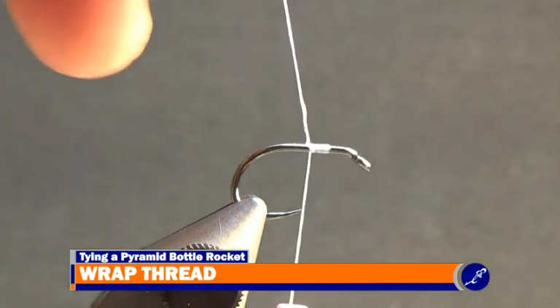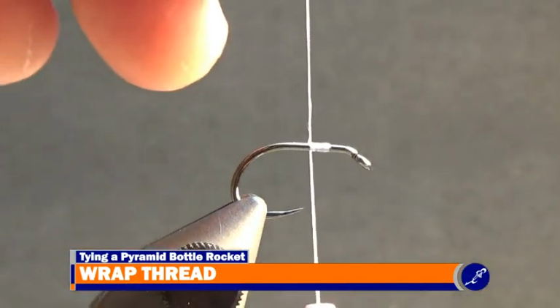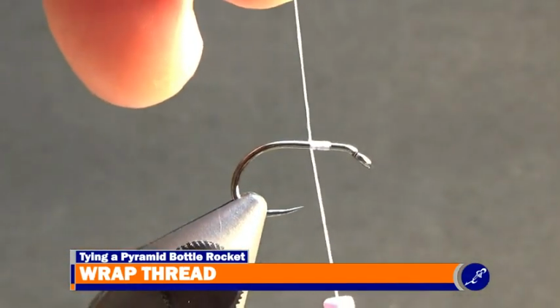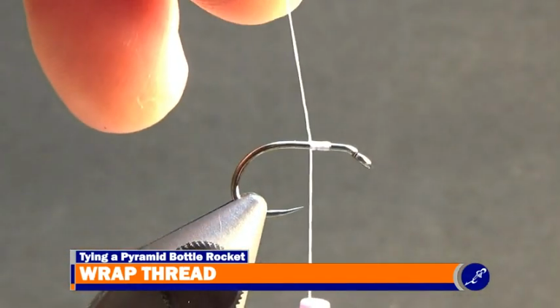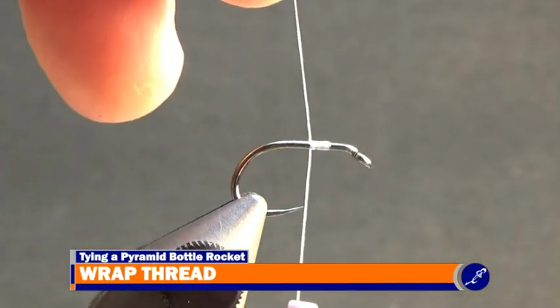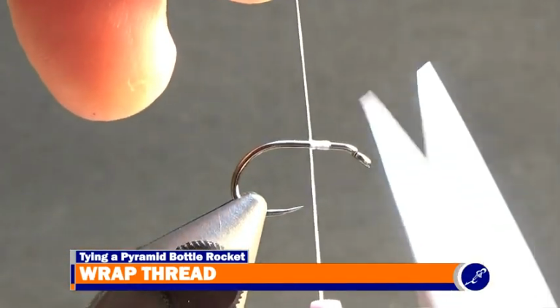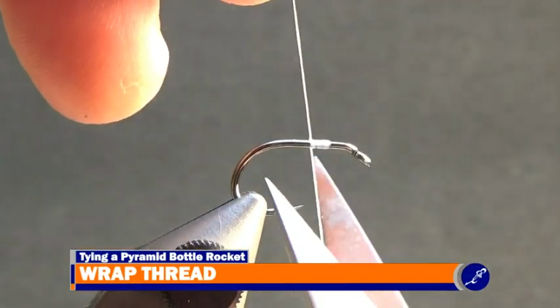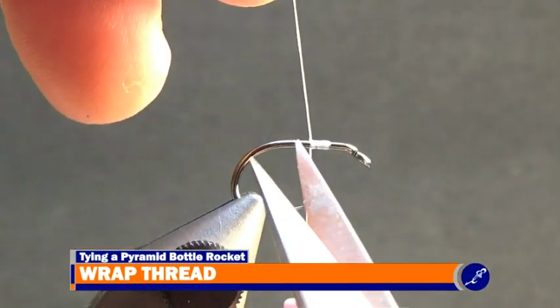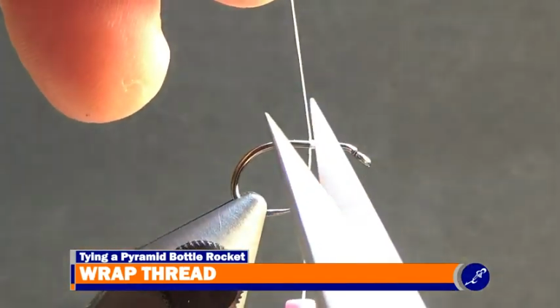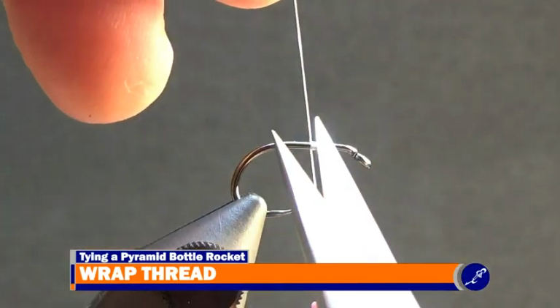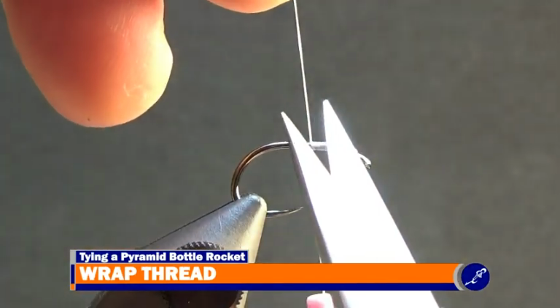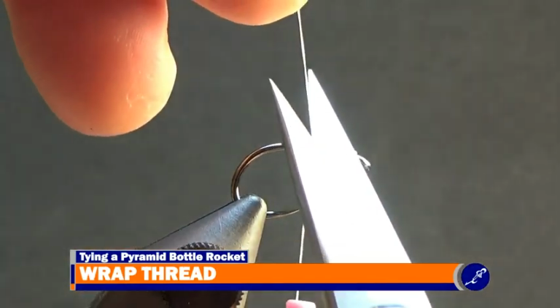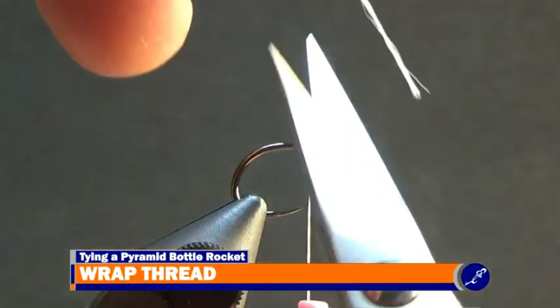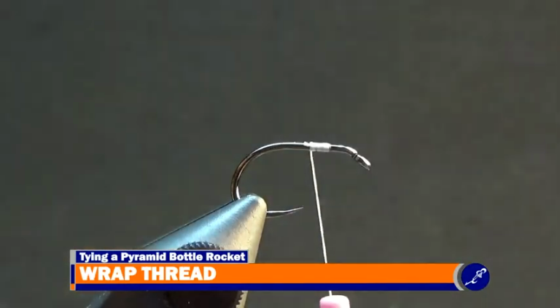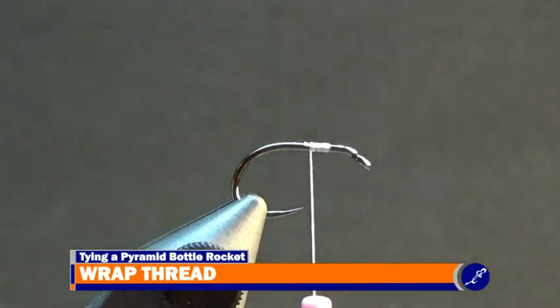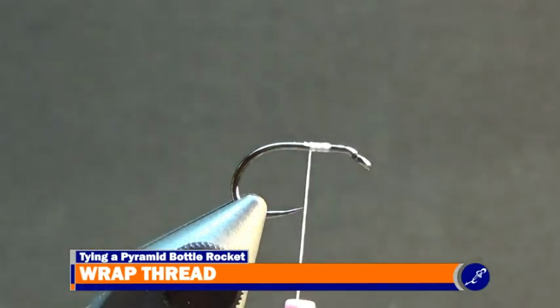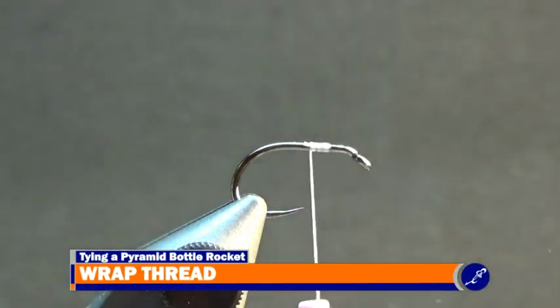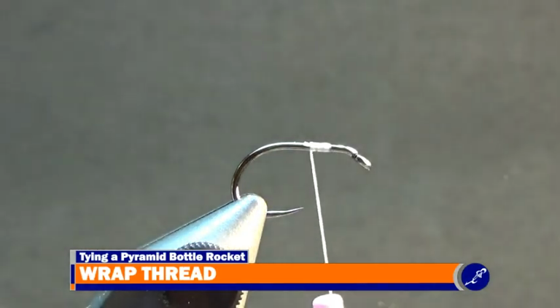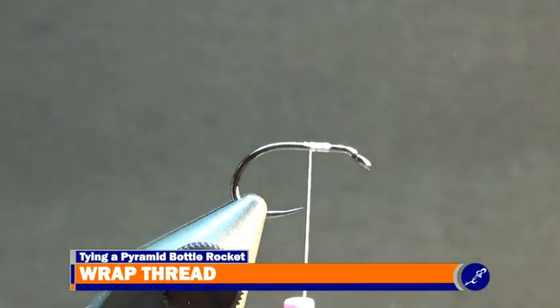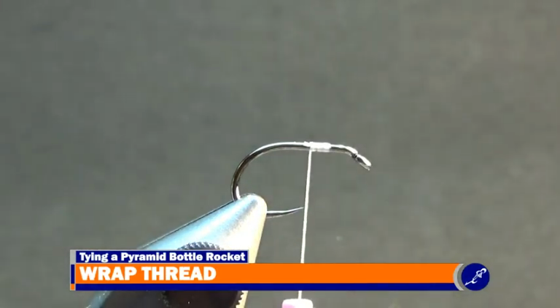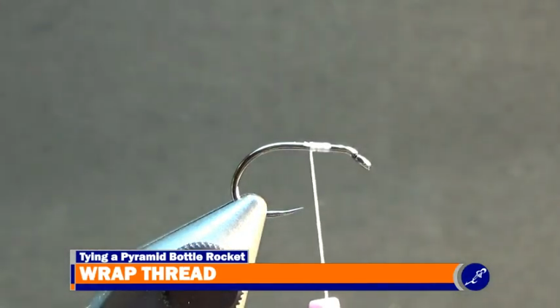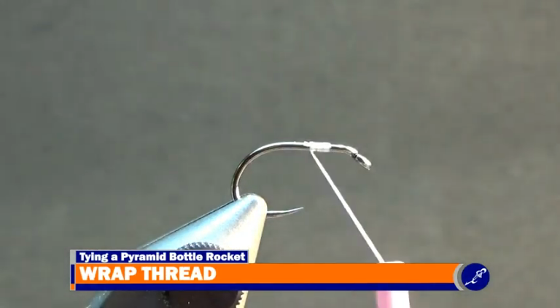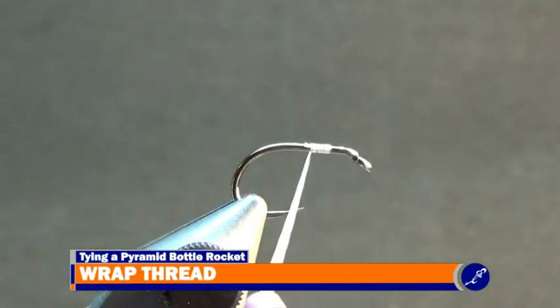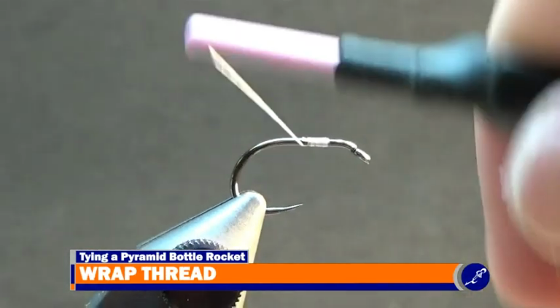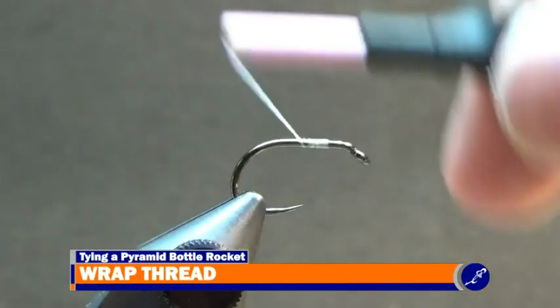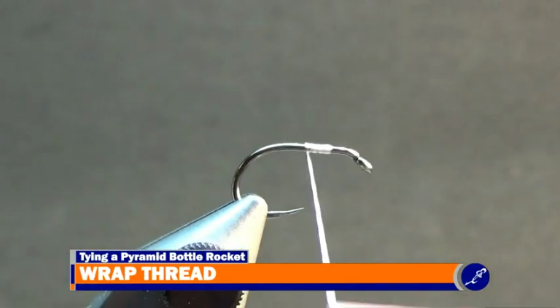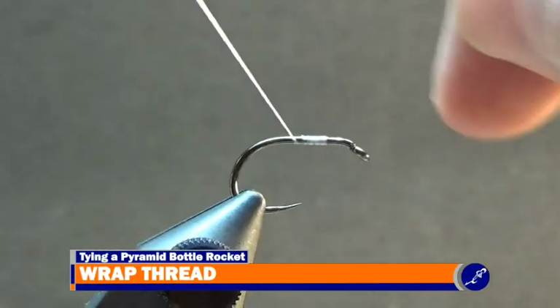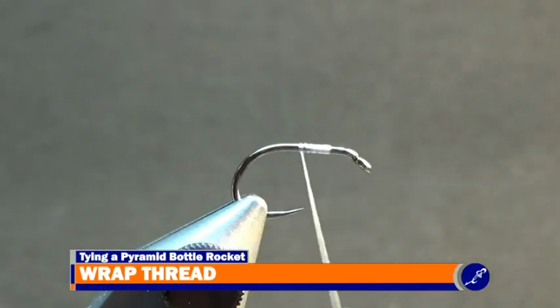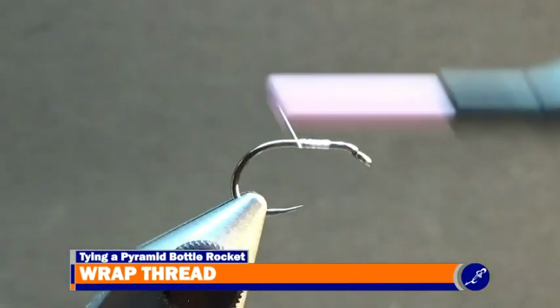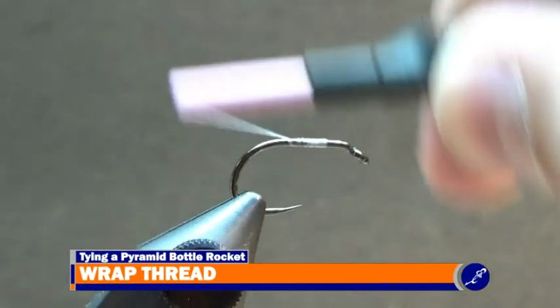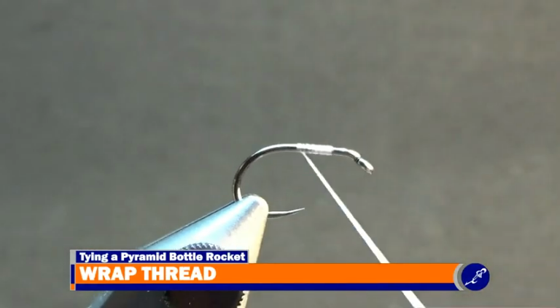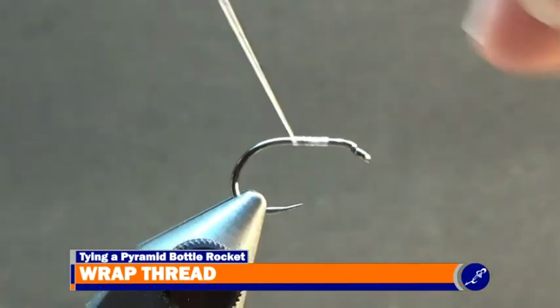Once the thread is secured to the shank, remove the tag from the fly and continue wrapping the thread down the shank to the bend of the hook.